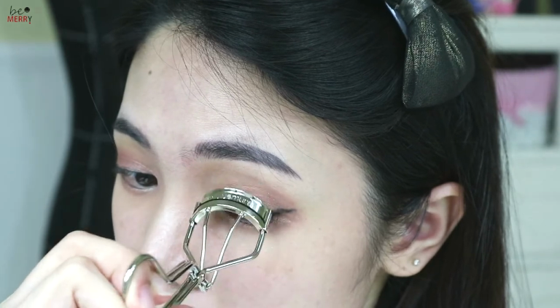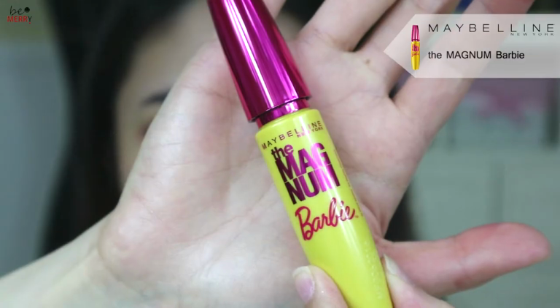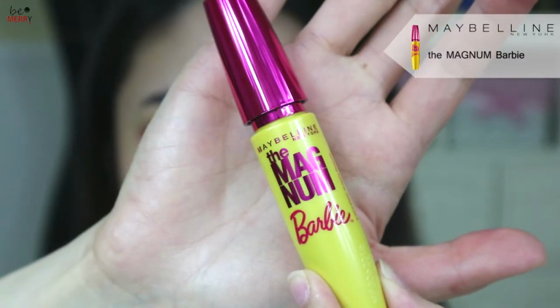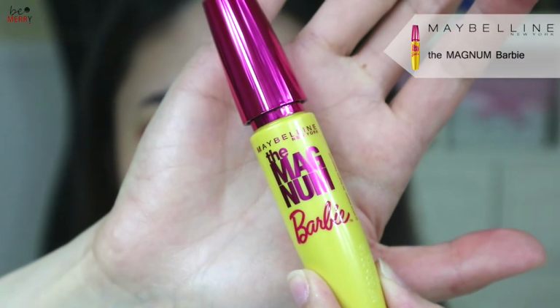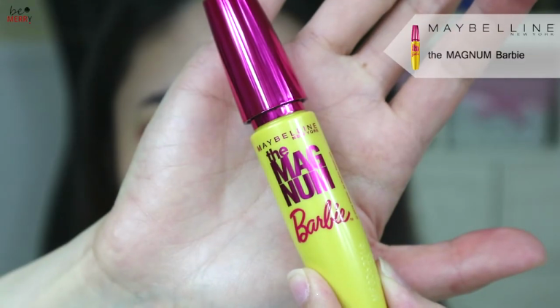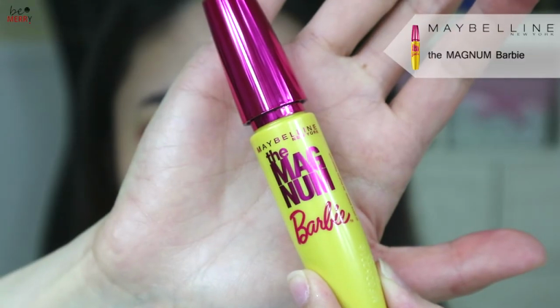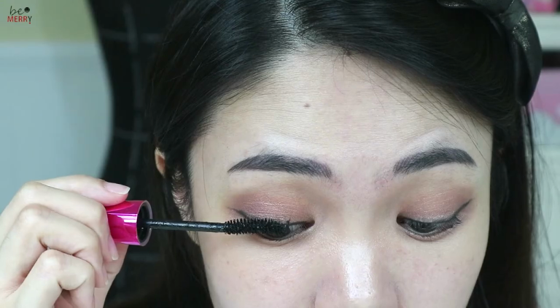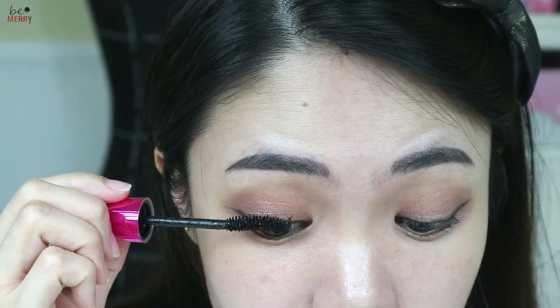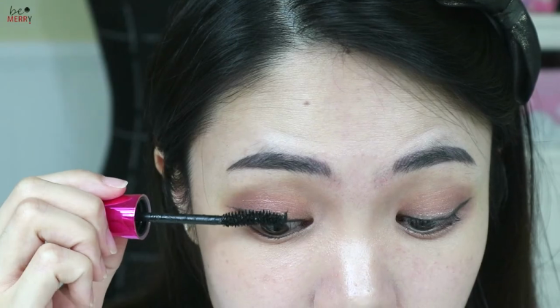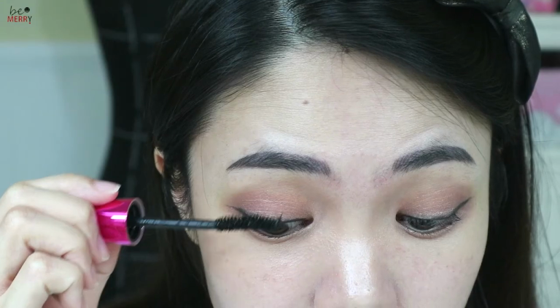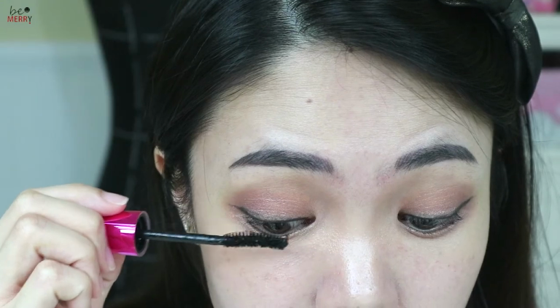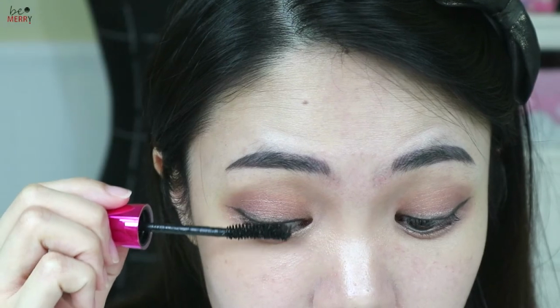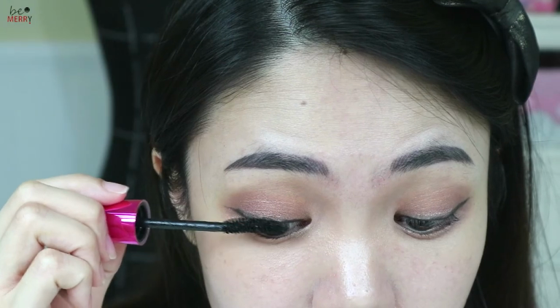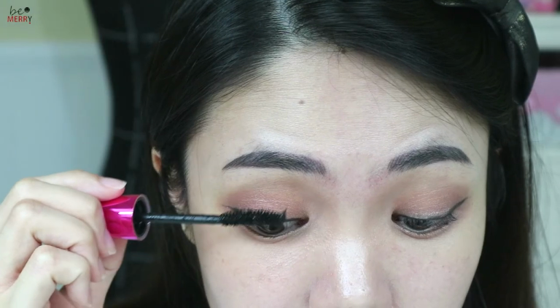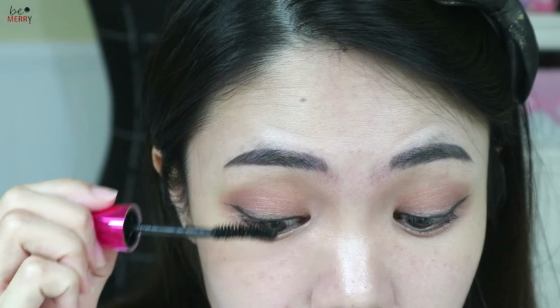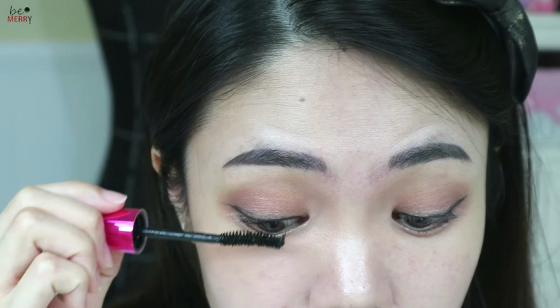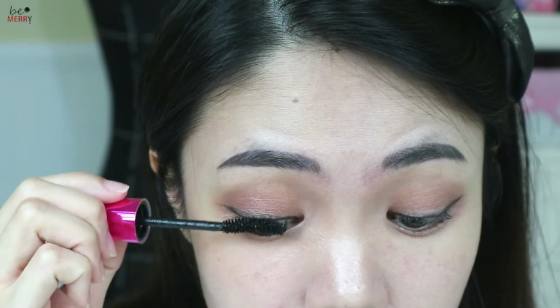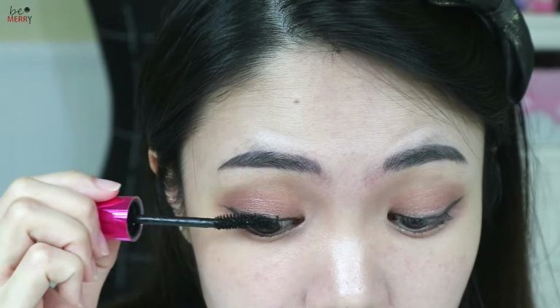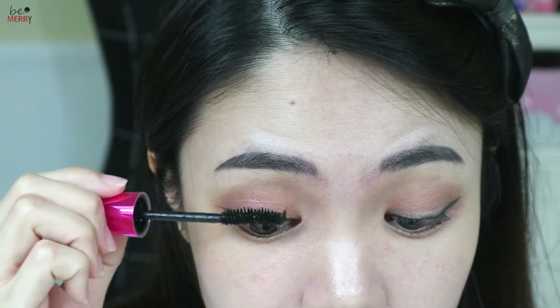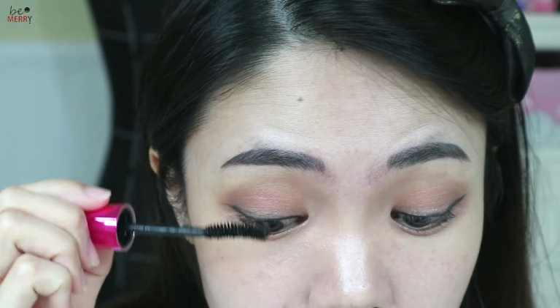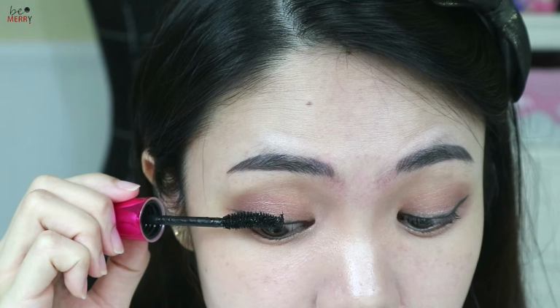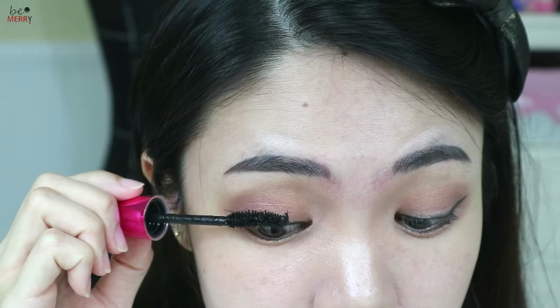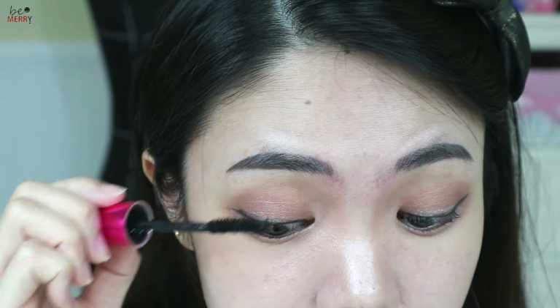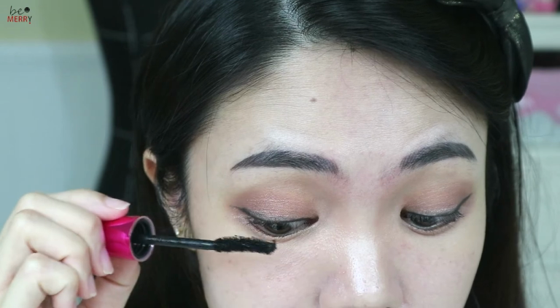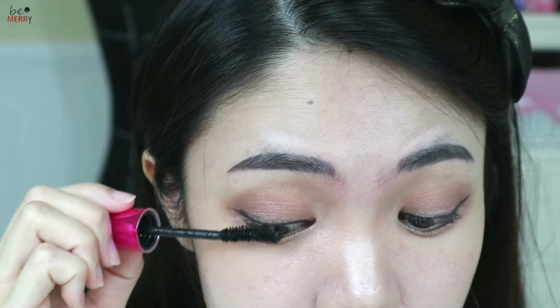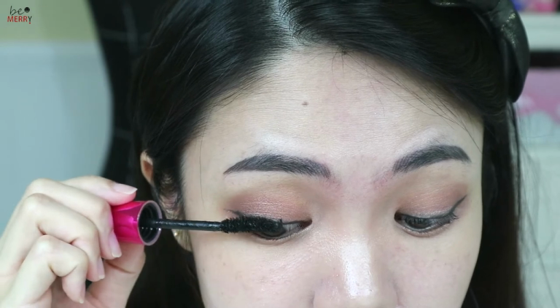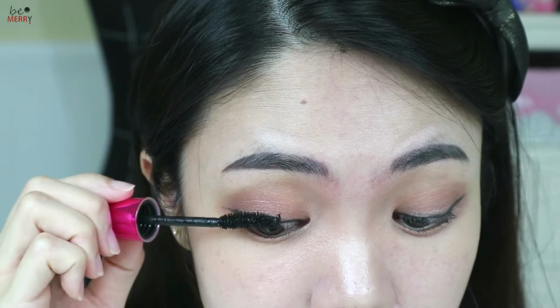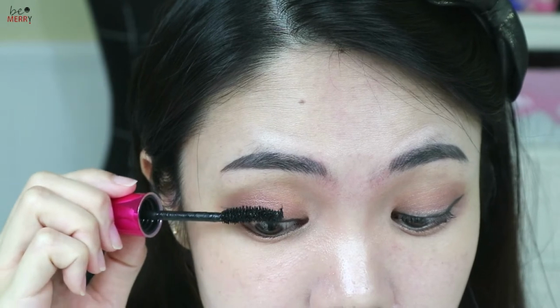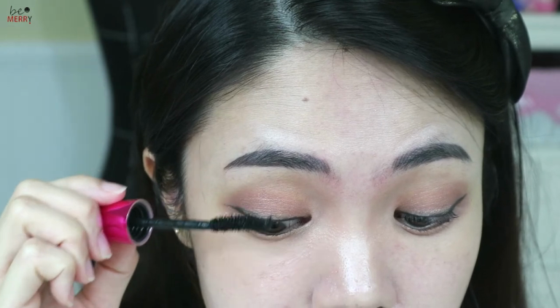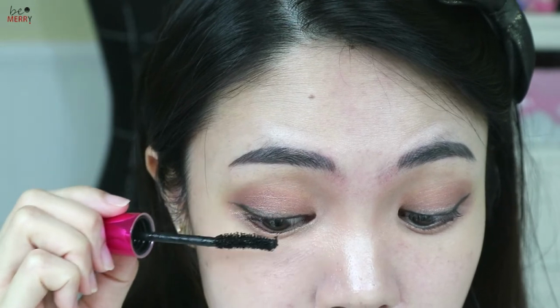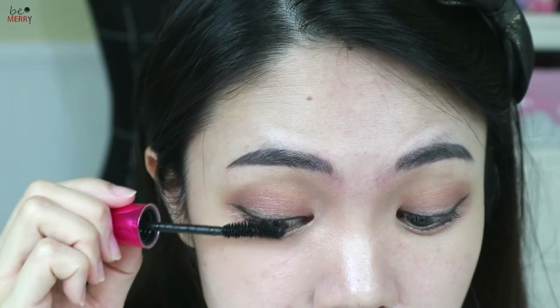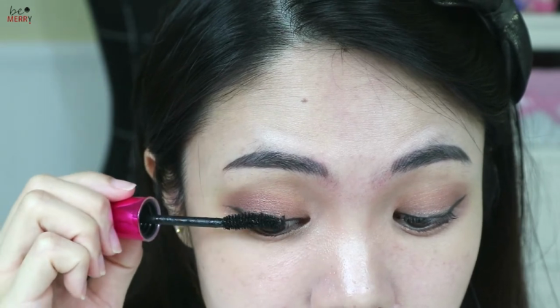After curling your lashes, apply mascara onto the upper and lower lashes.